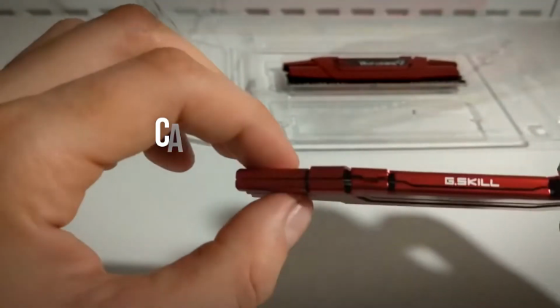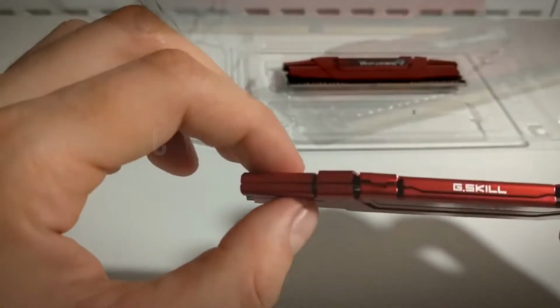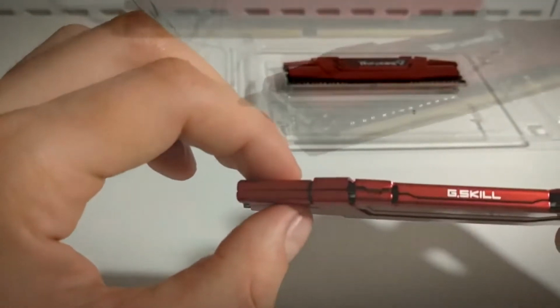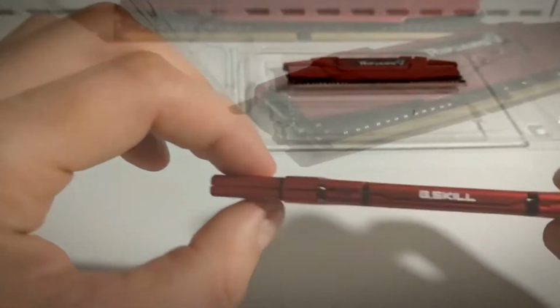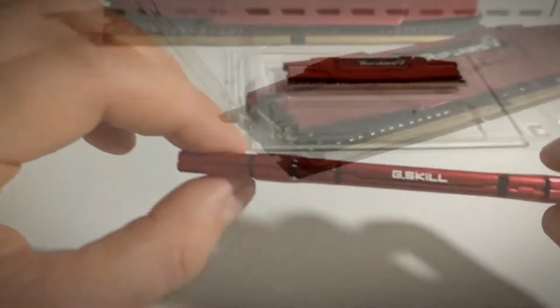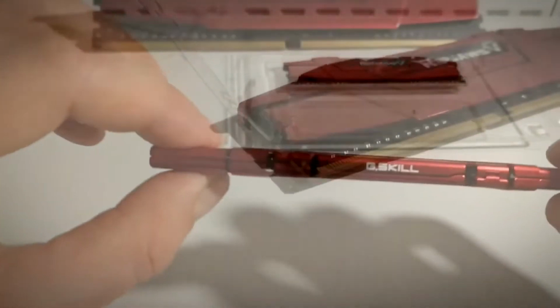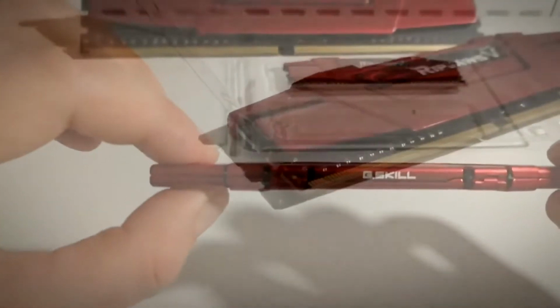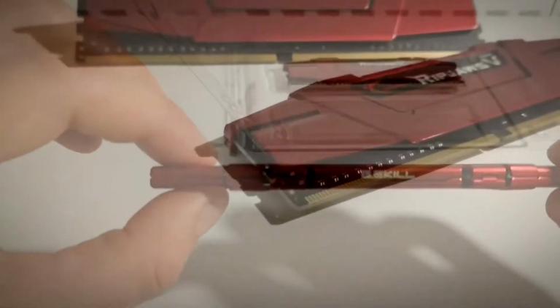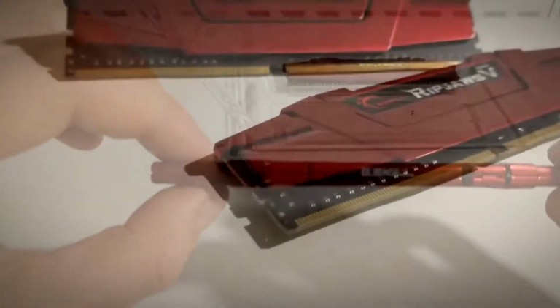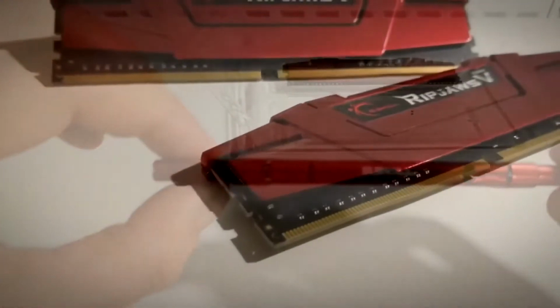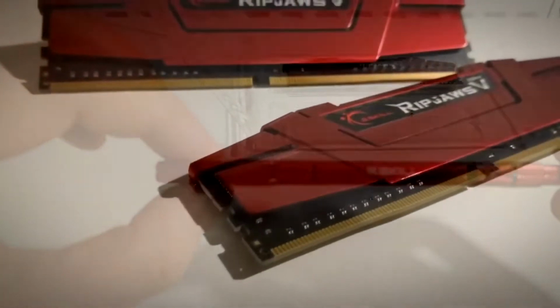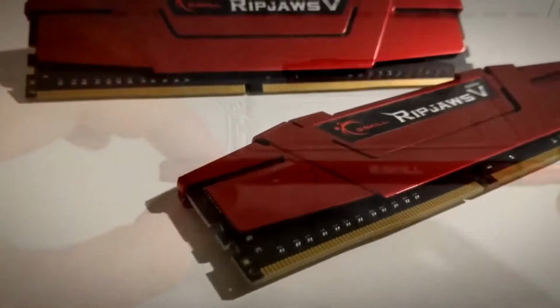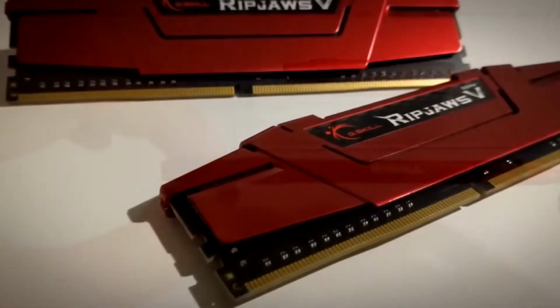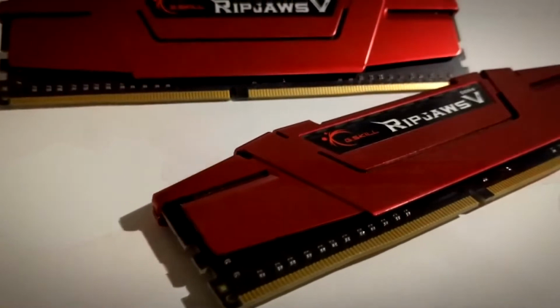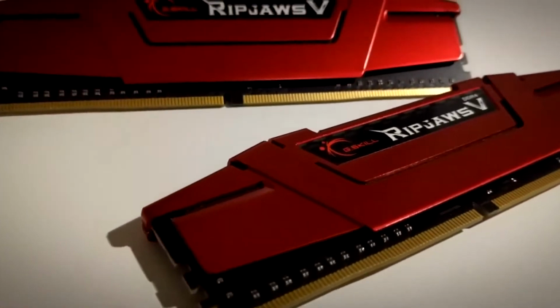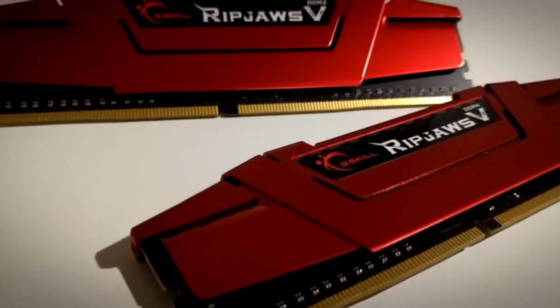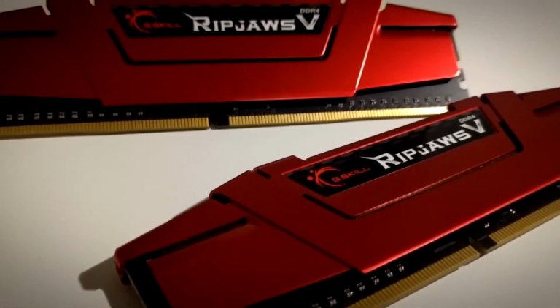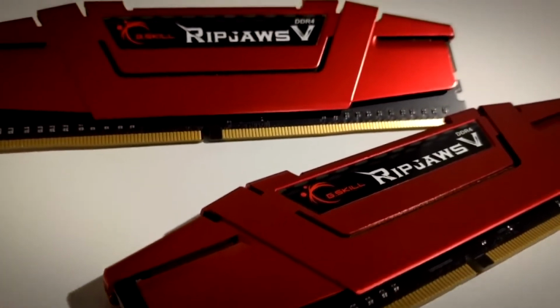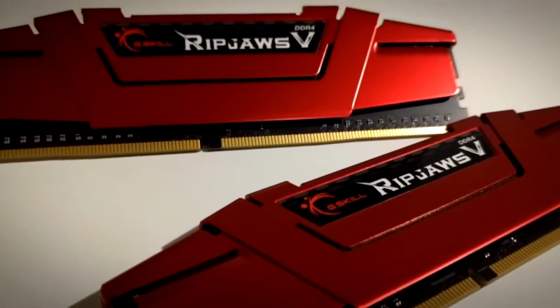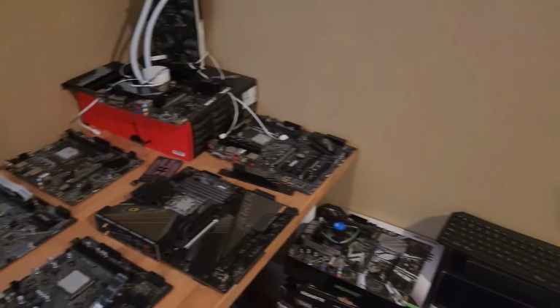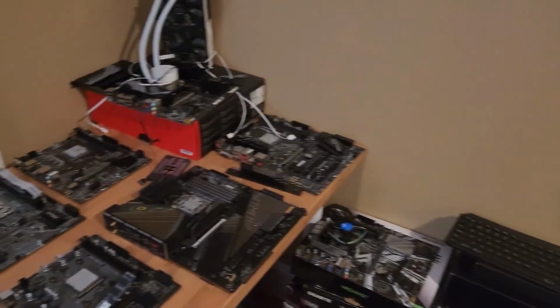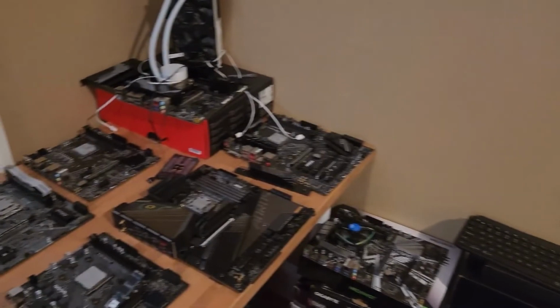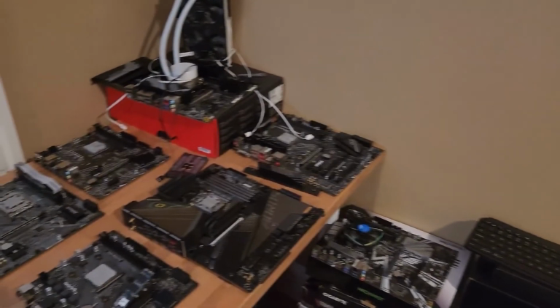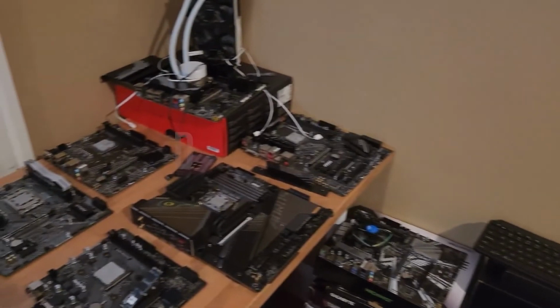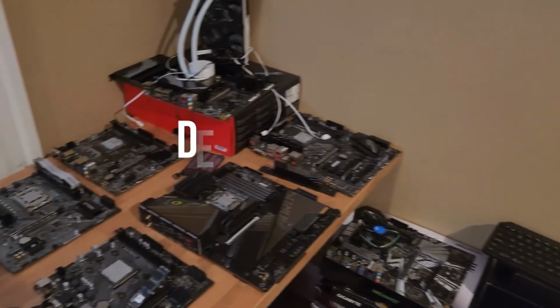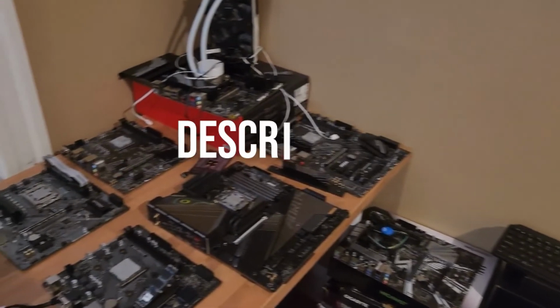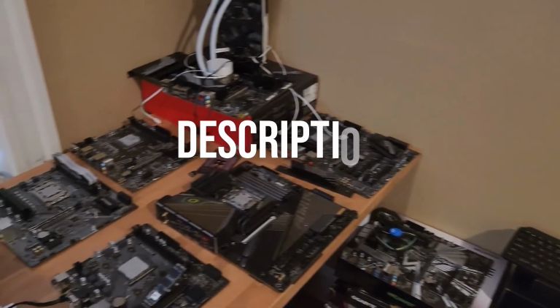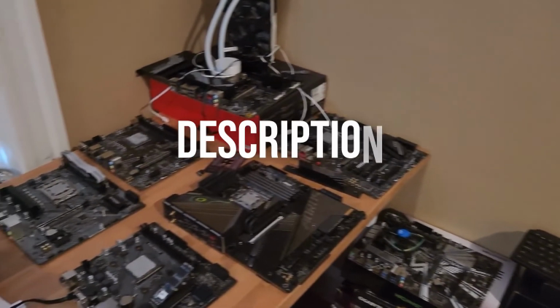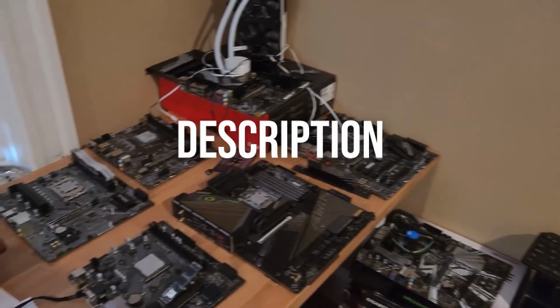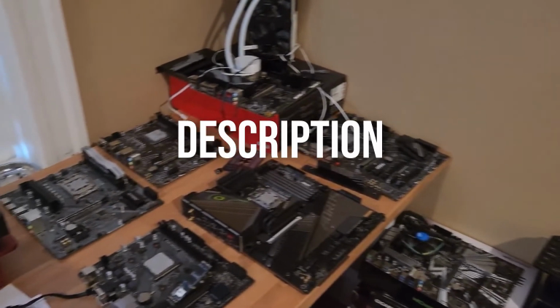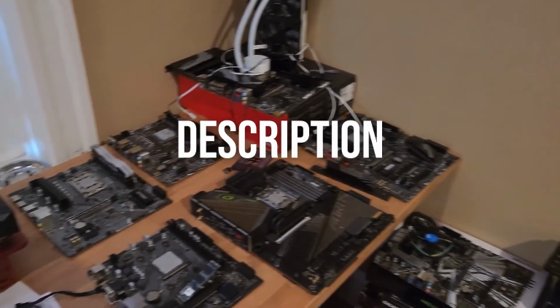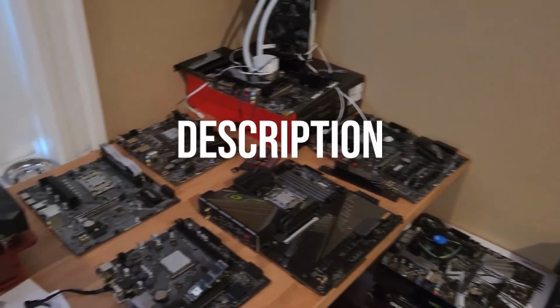These kits will also perform great with other non-X3D chips as well. All the RAM kits and prices are listed in the description.